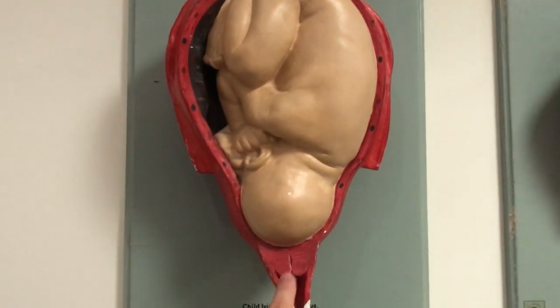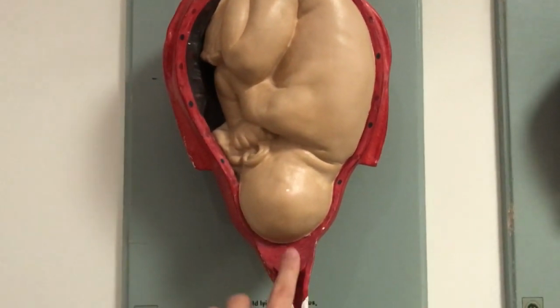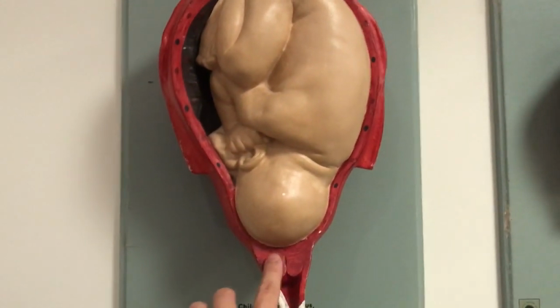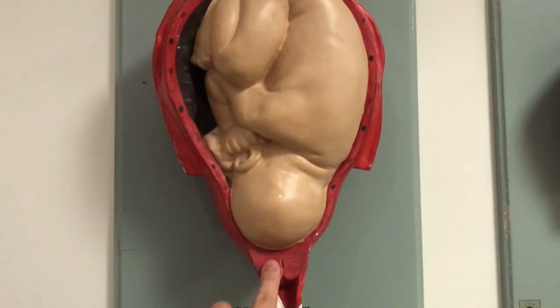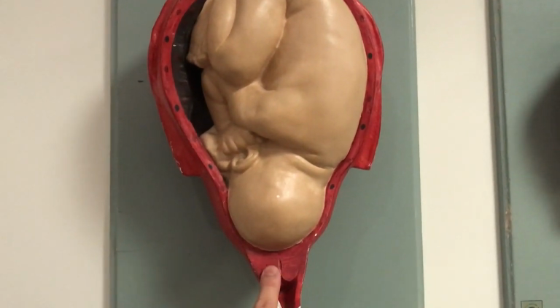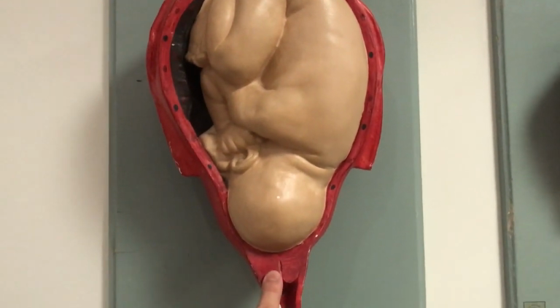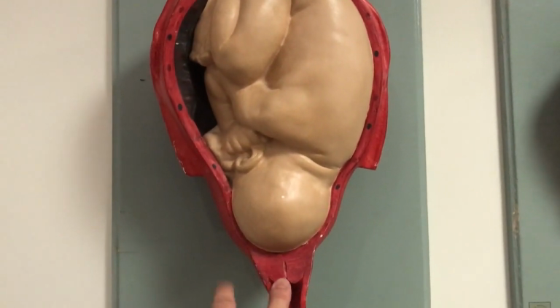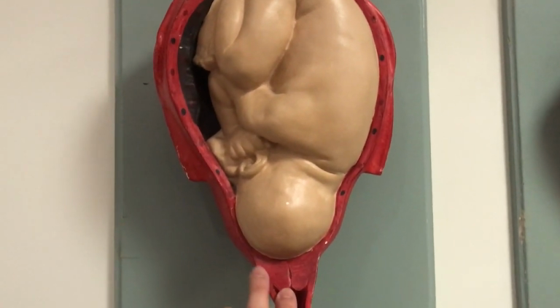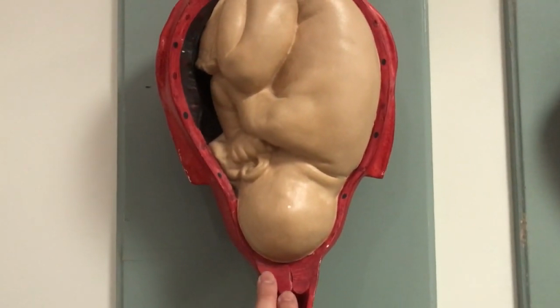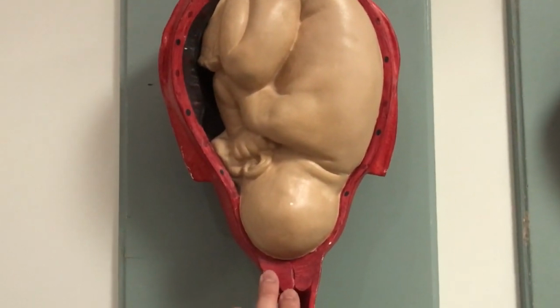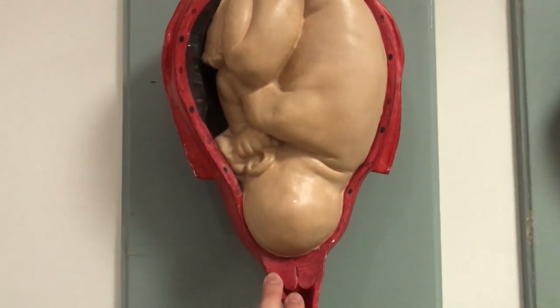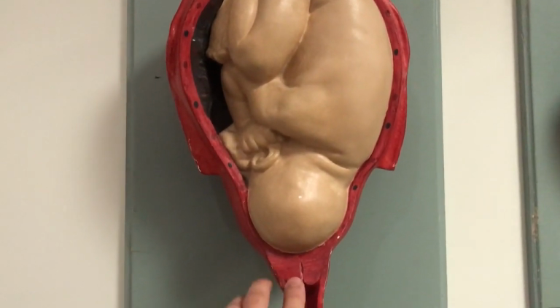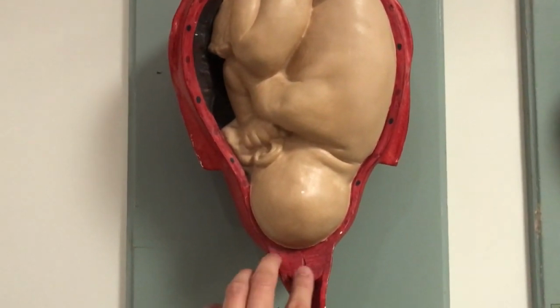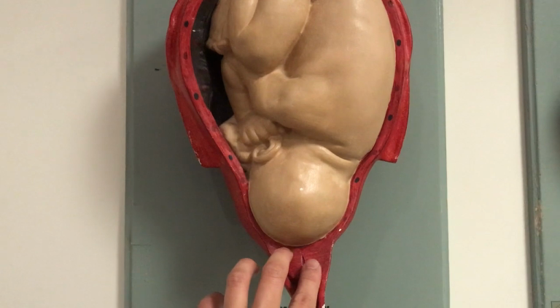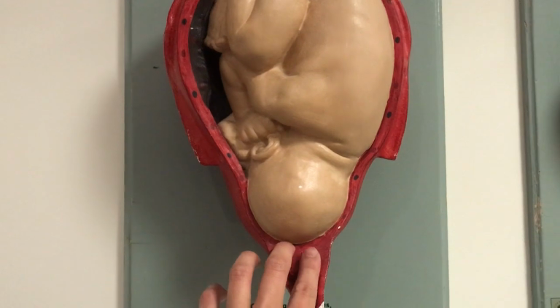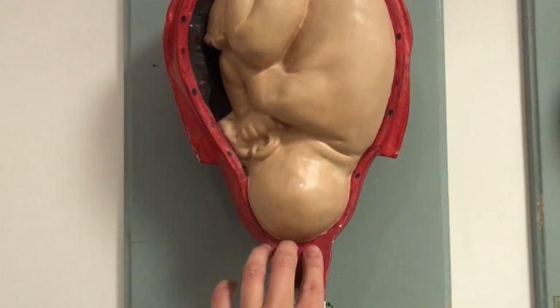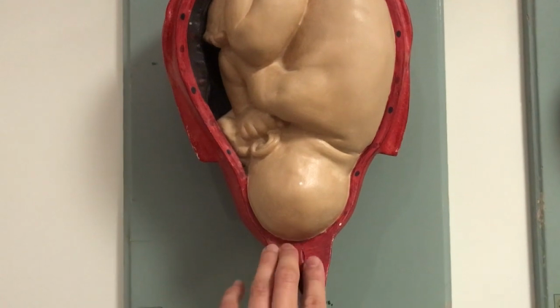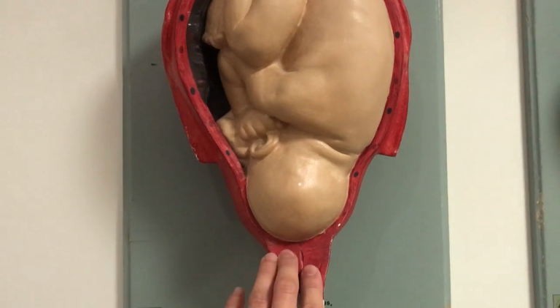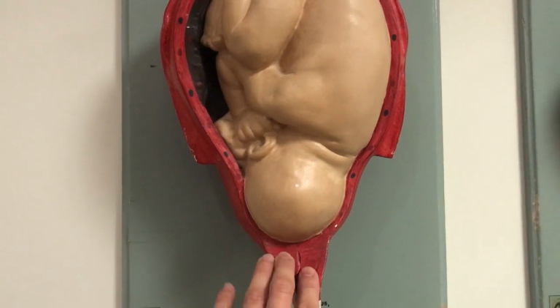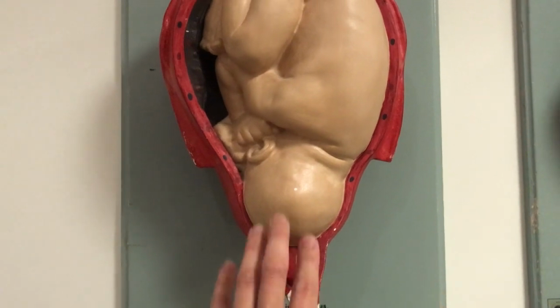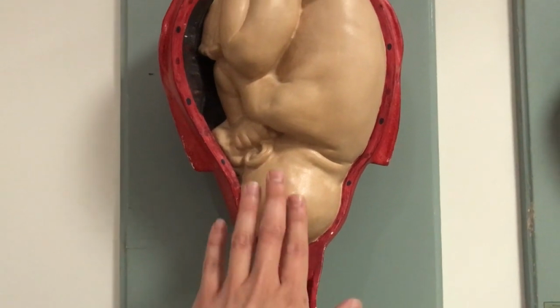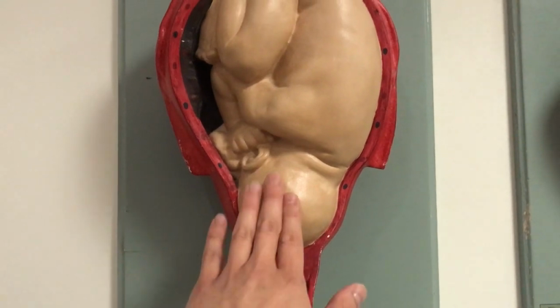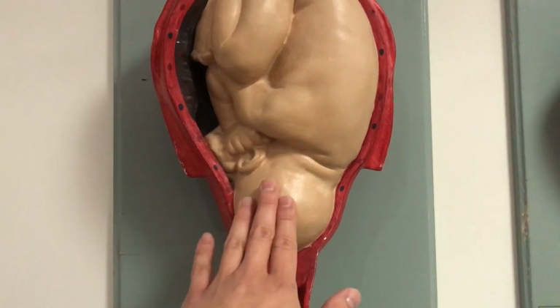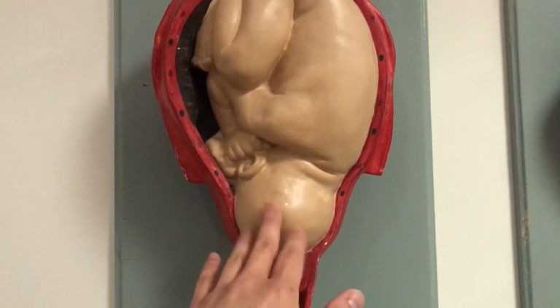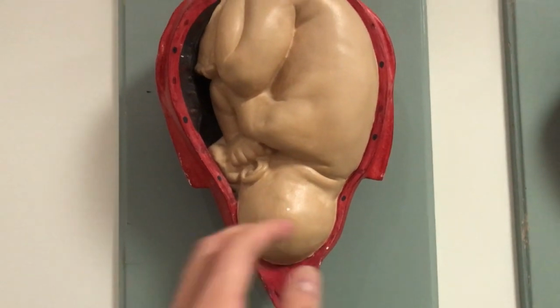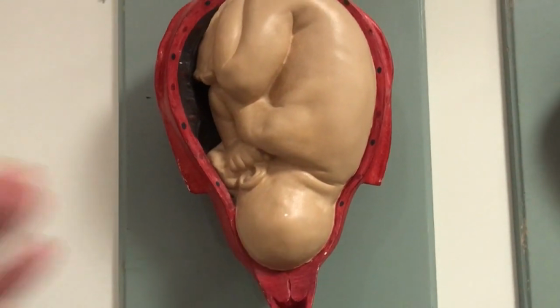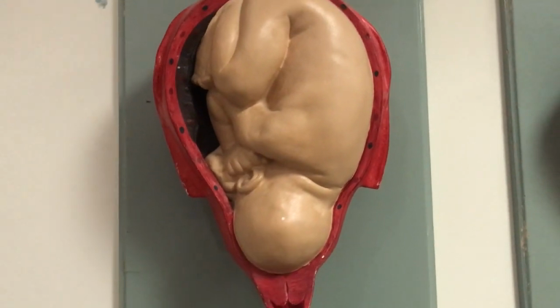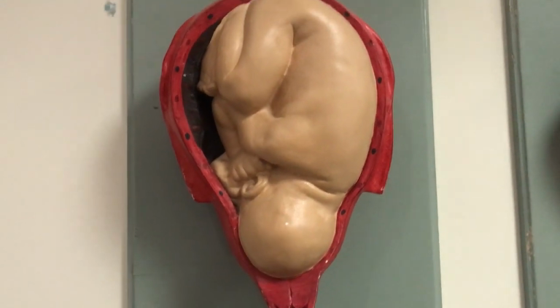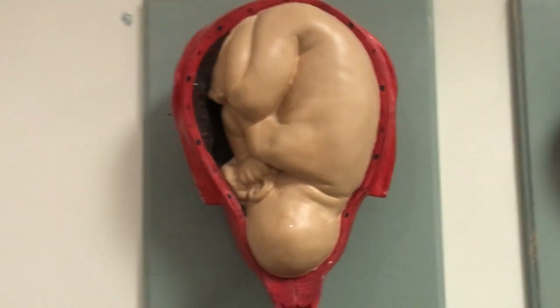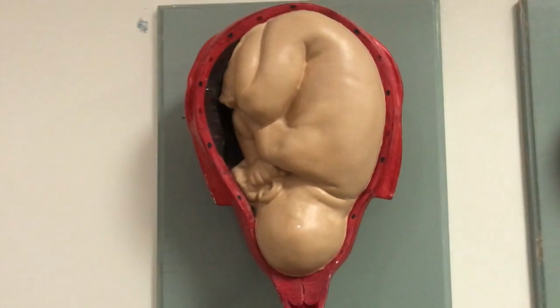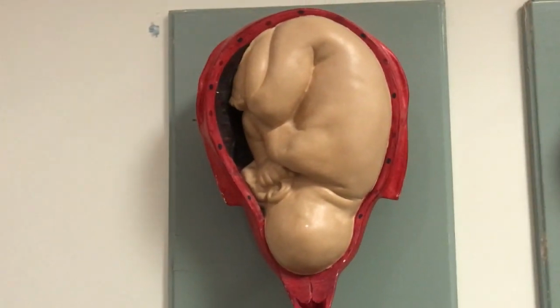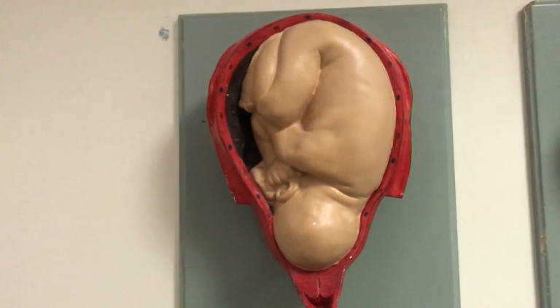This is the cervix, not in labour — nice and long and thick, protecting the baby inside the womb.